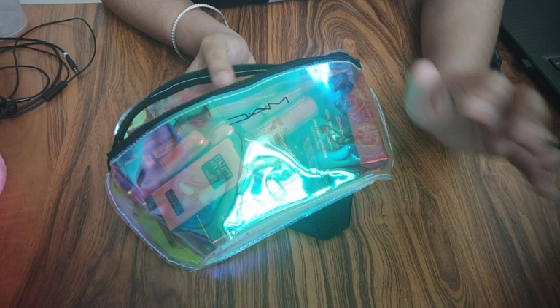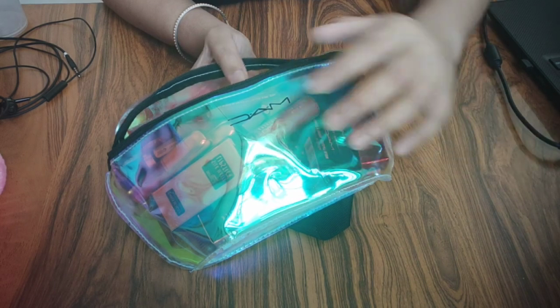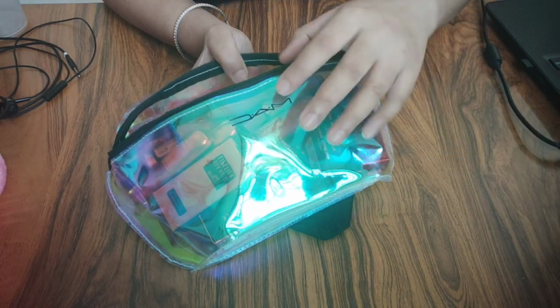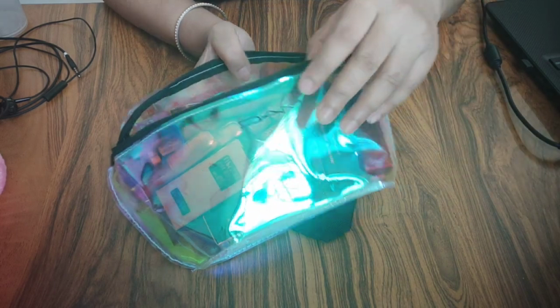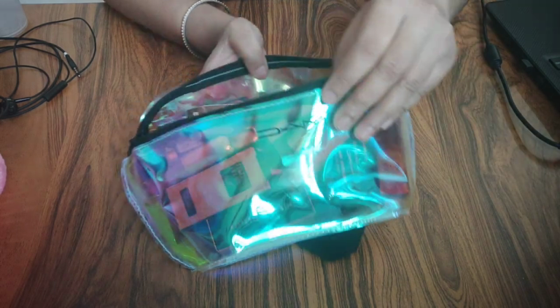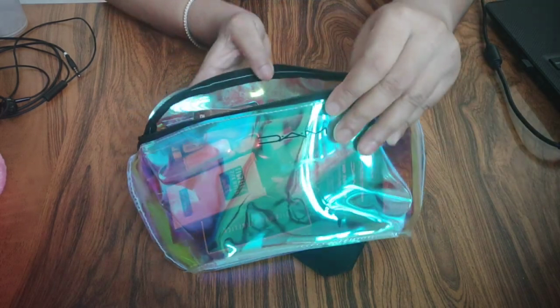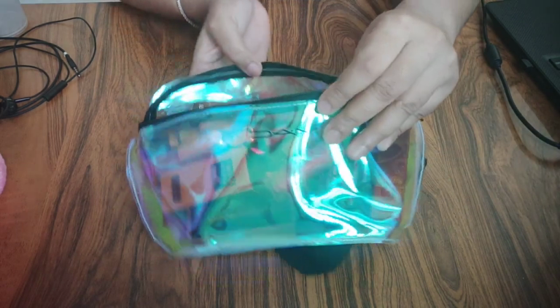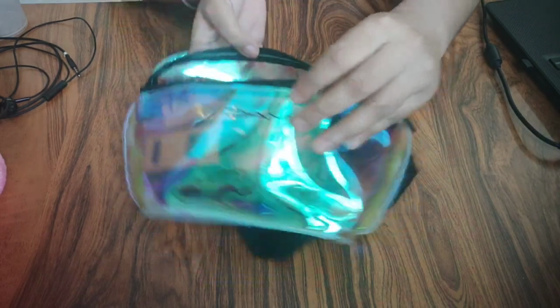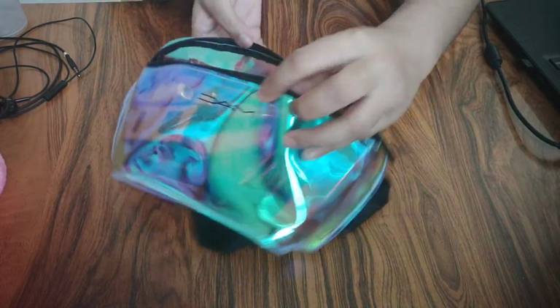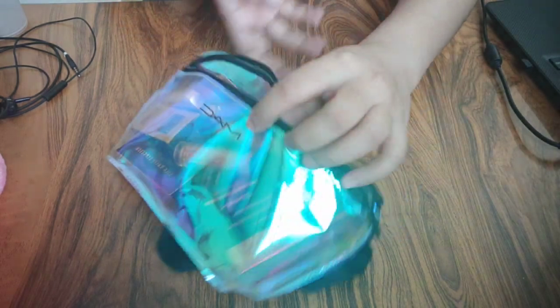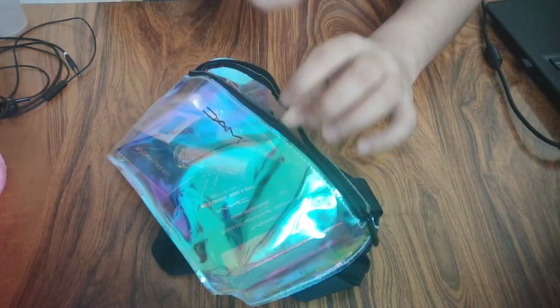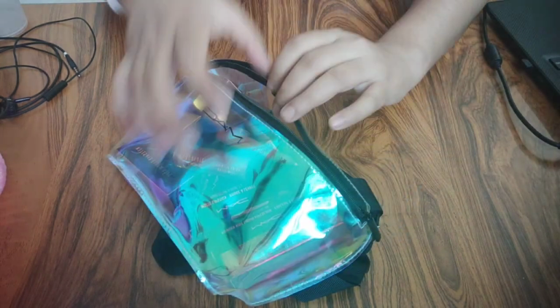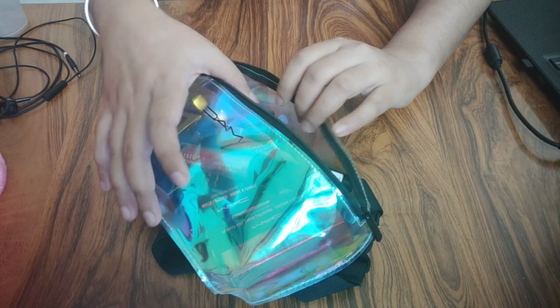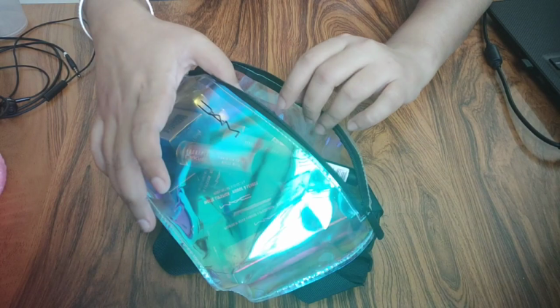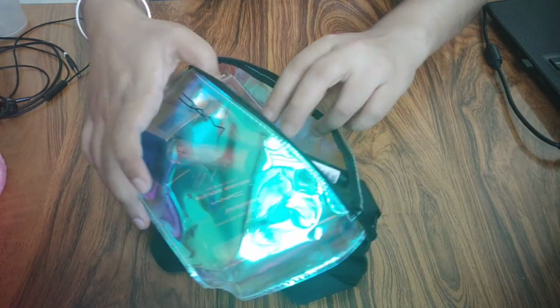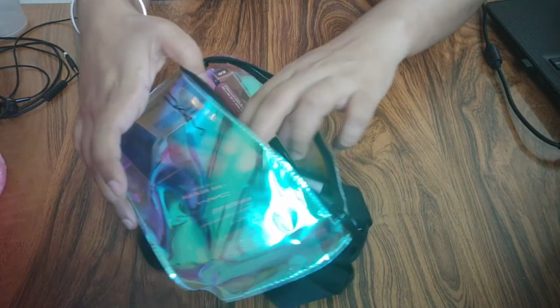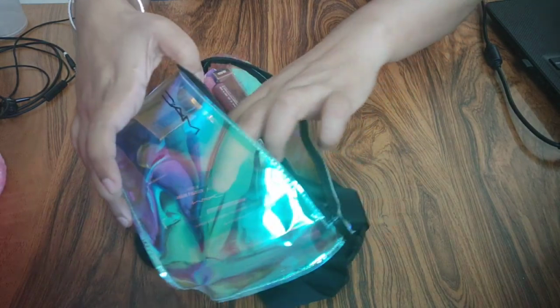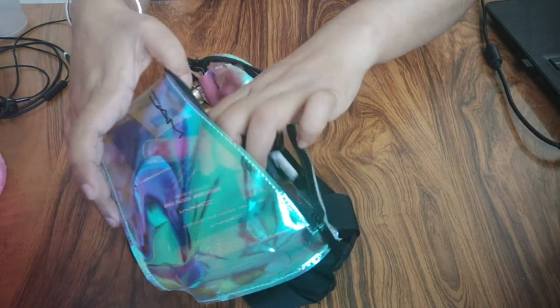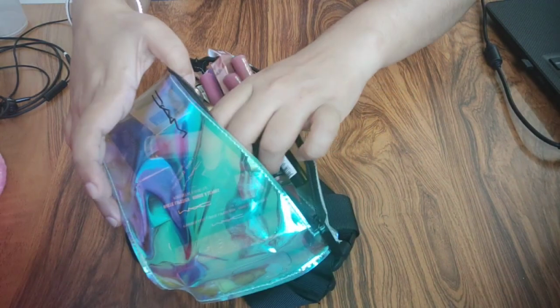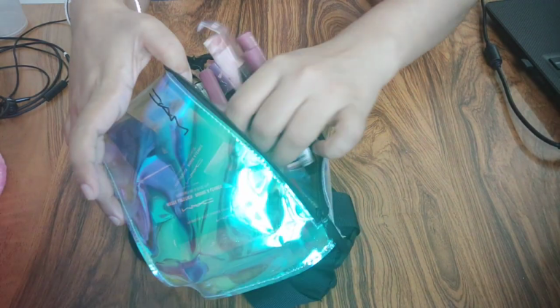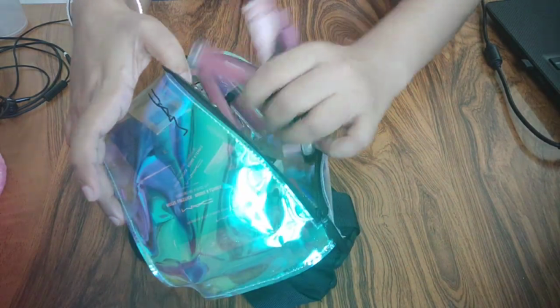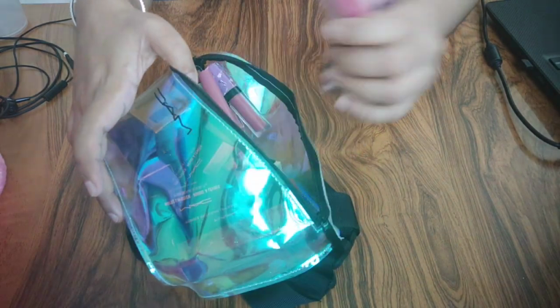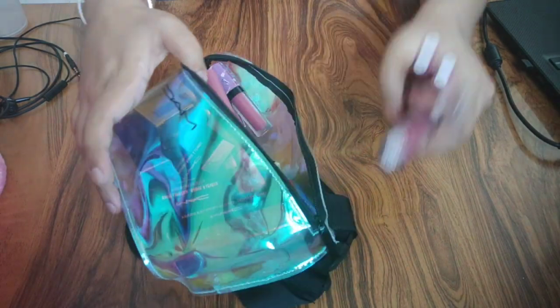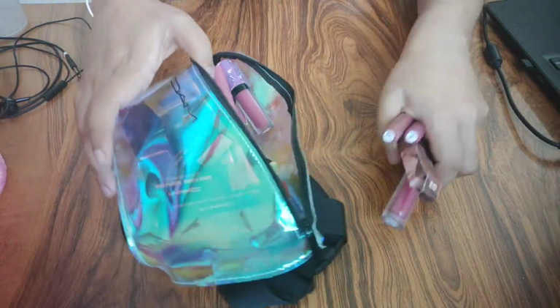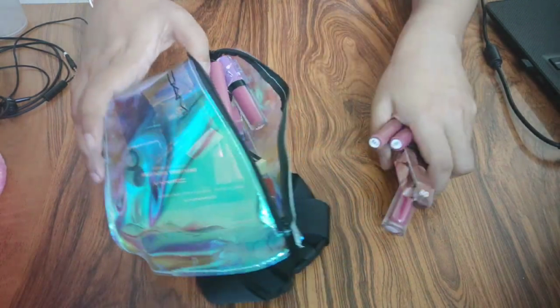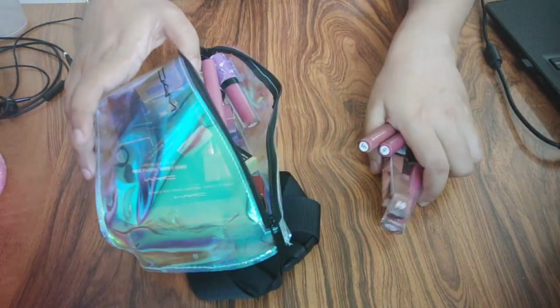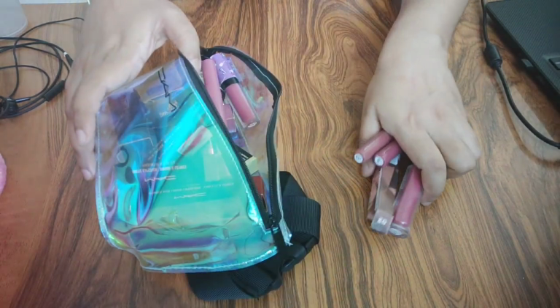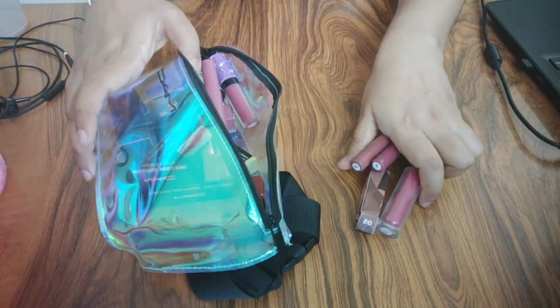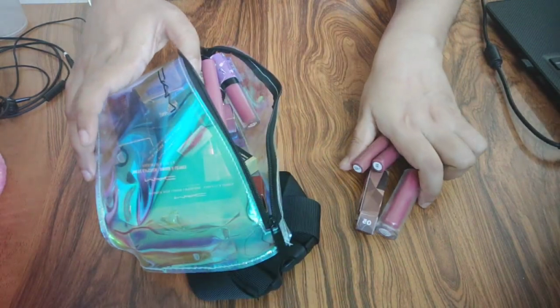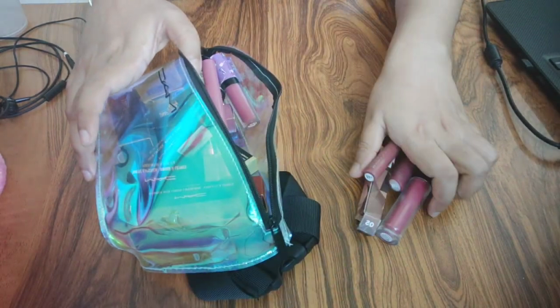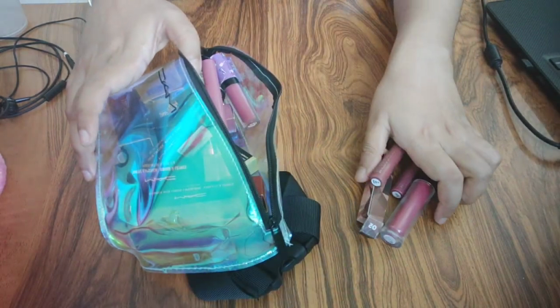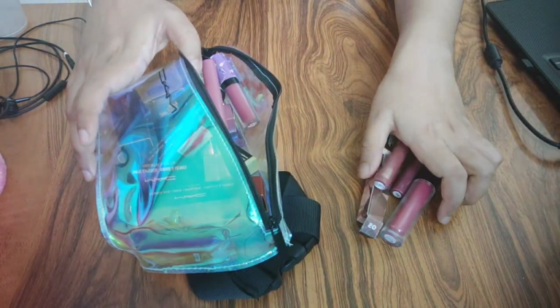So guys, I was just letting you know — because there are many lipsticks, I will show you all of them in this video.